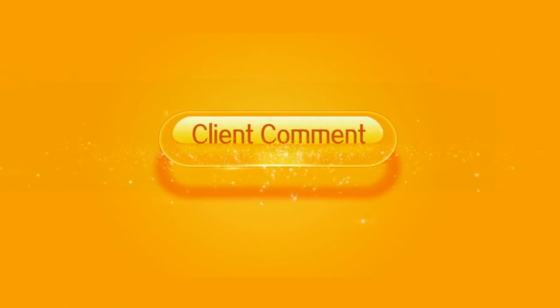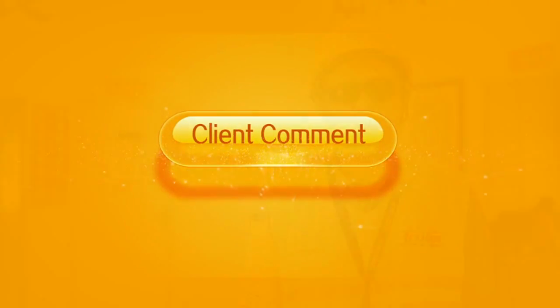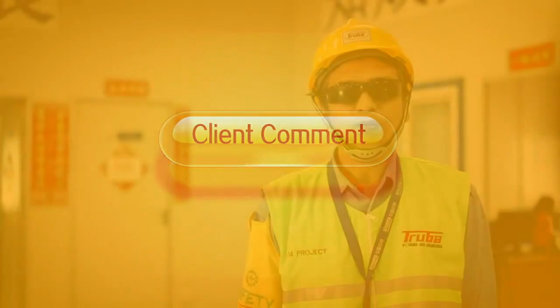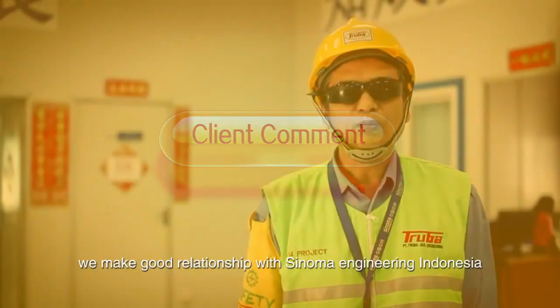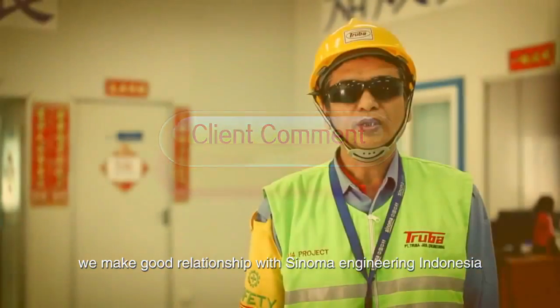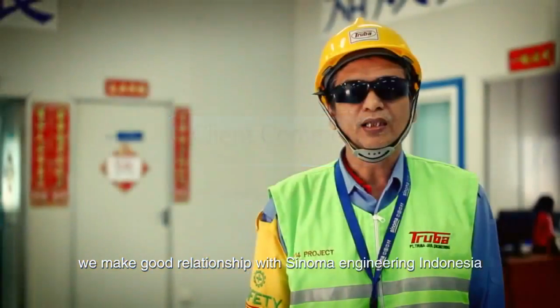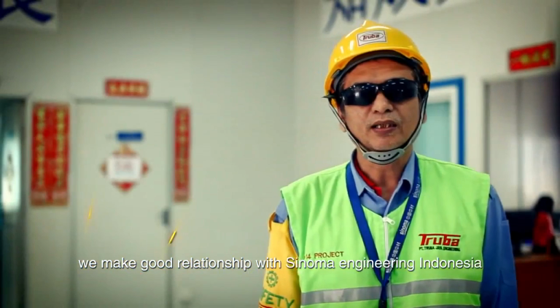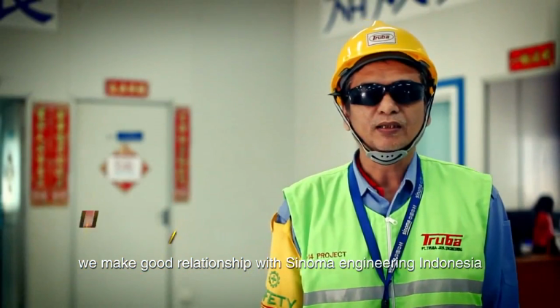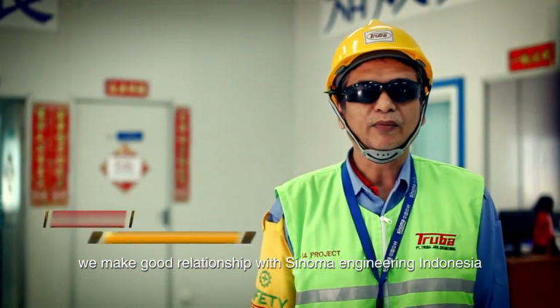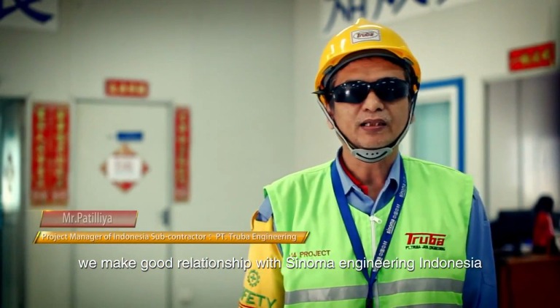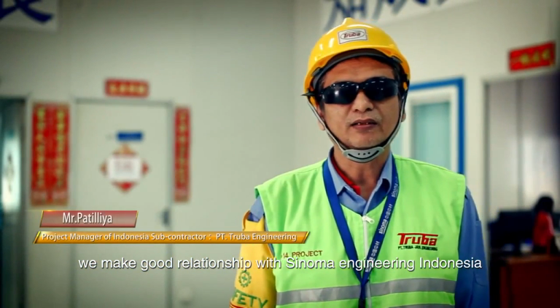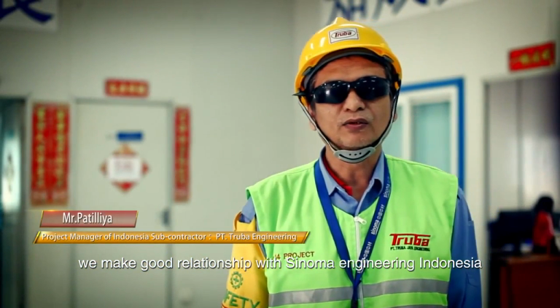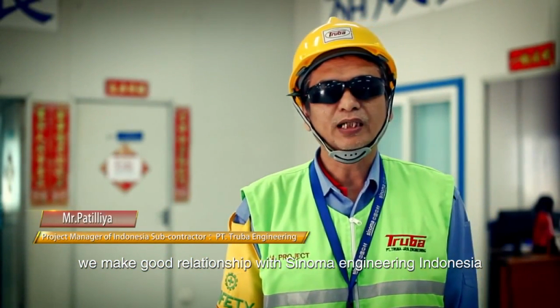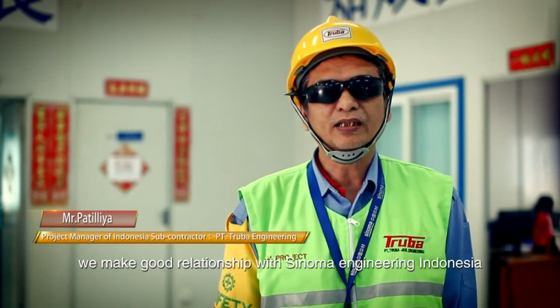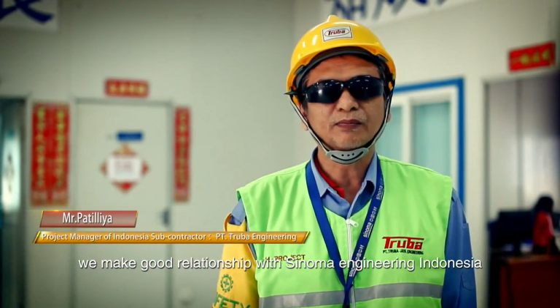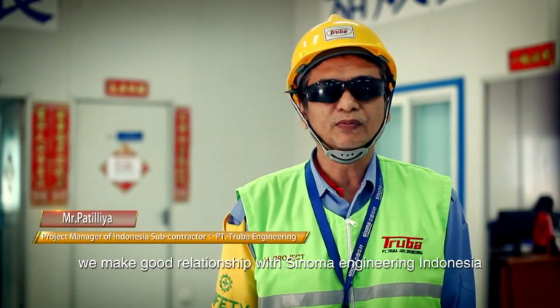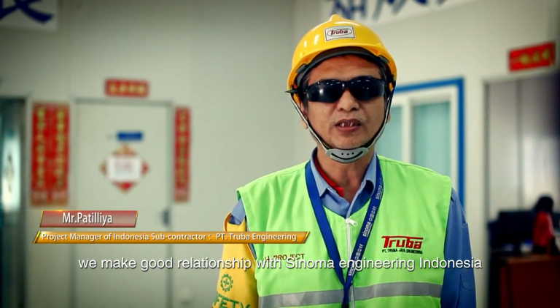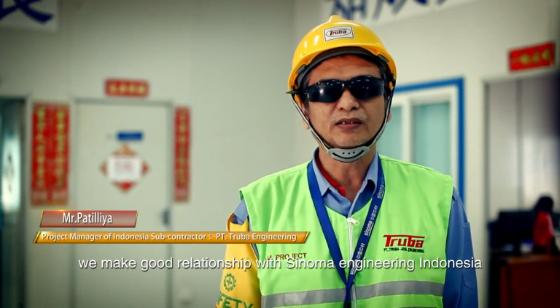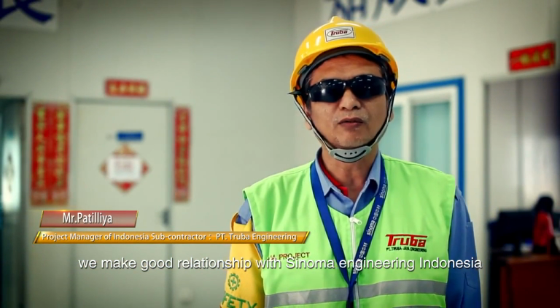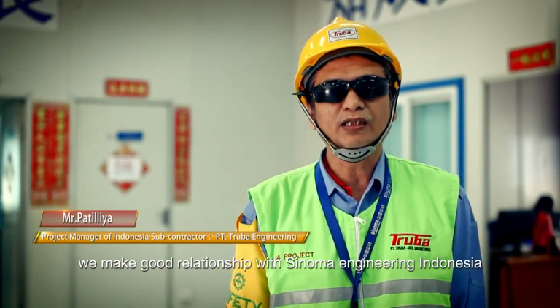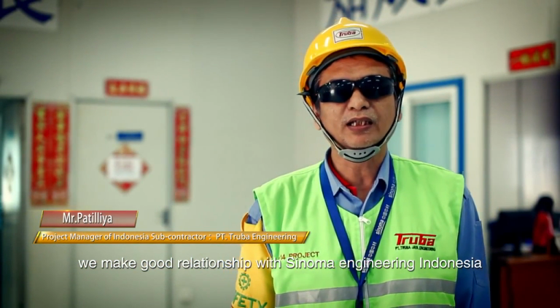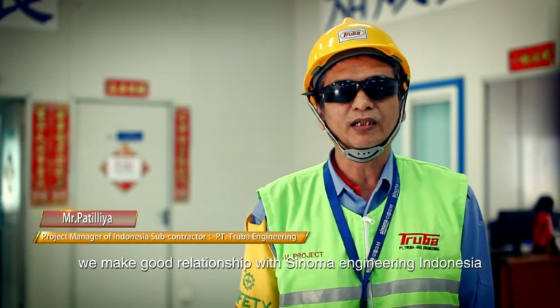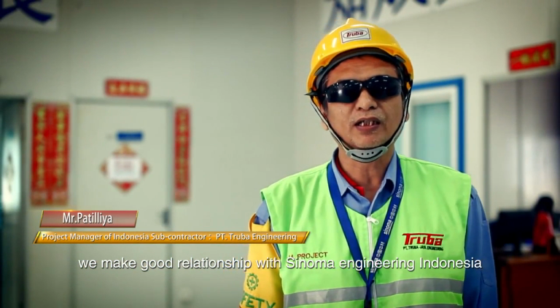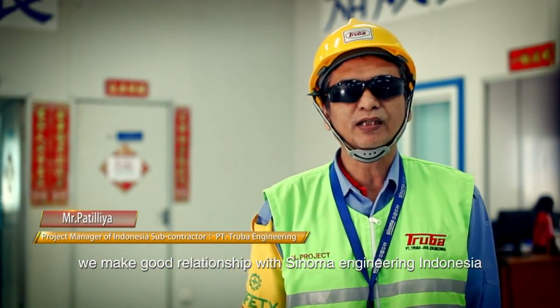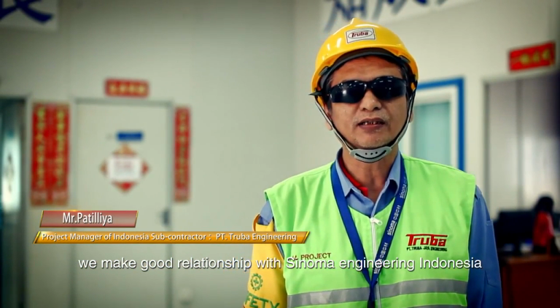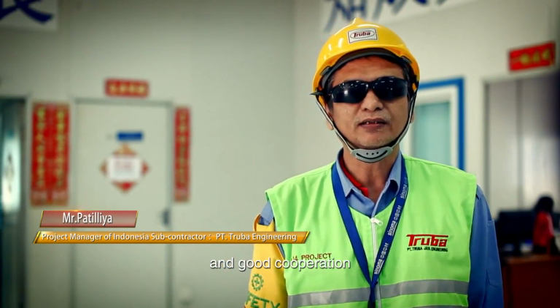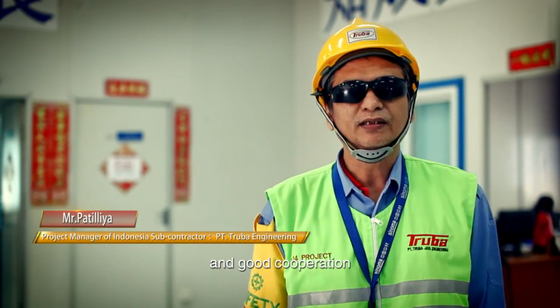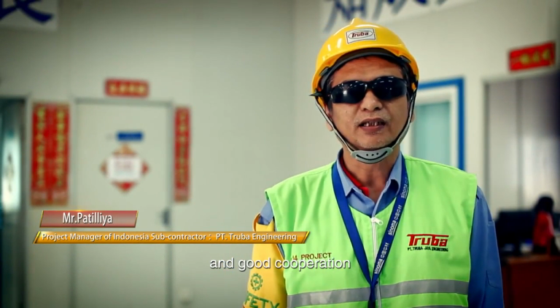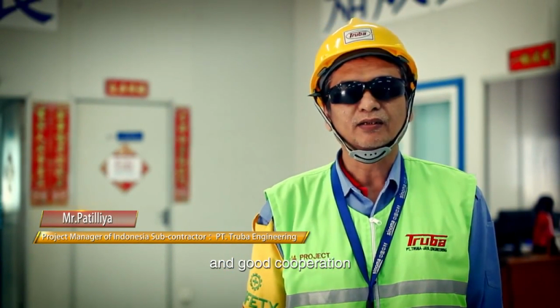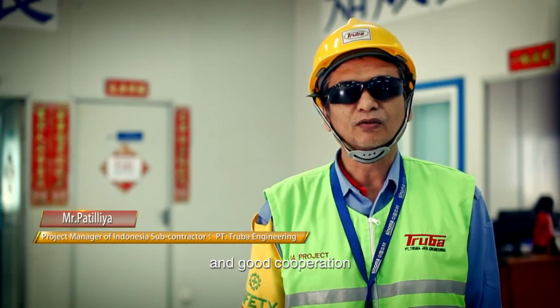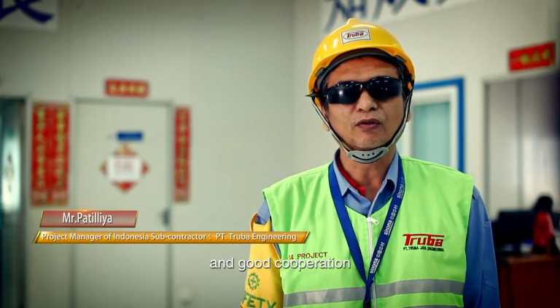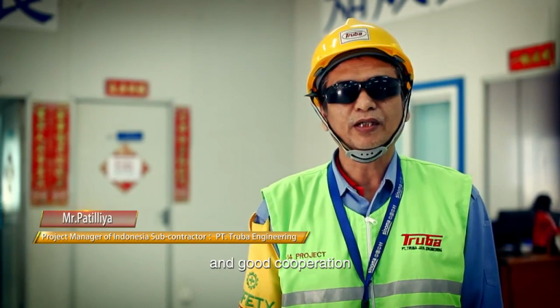We make a good relationship with Sinoma Engineering Indonesia and good cooperation.